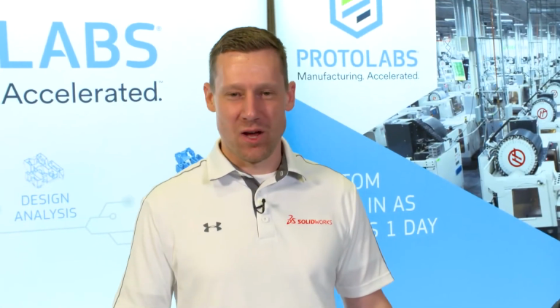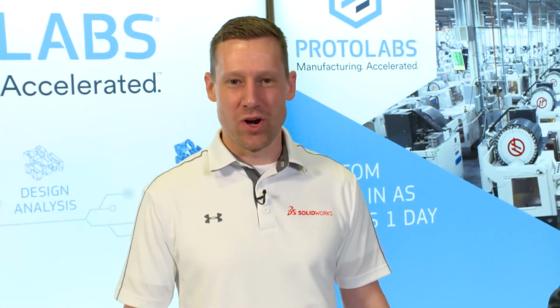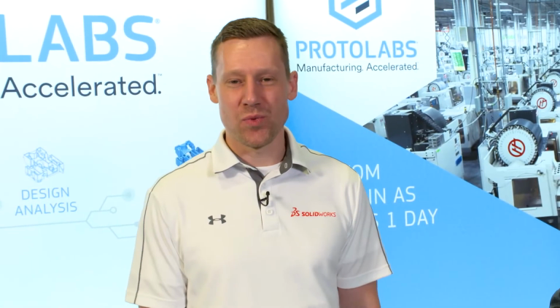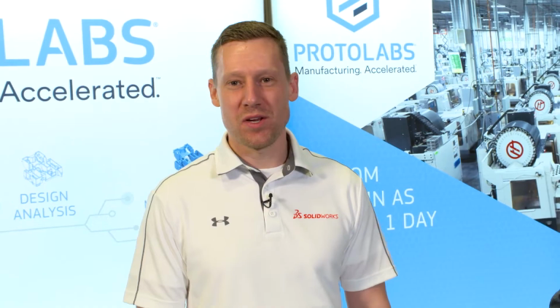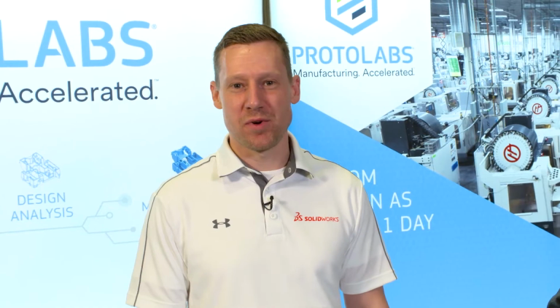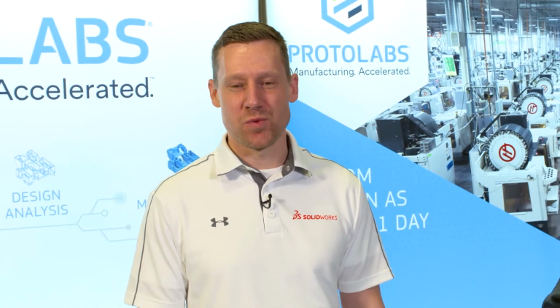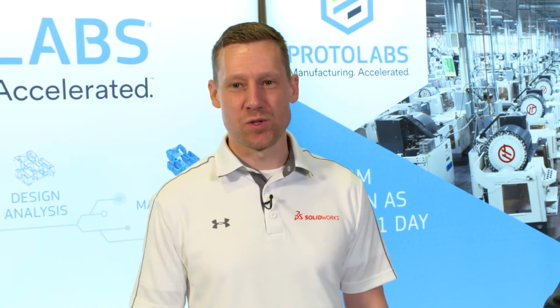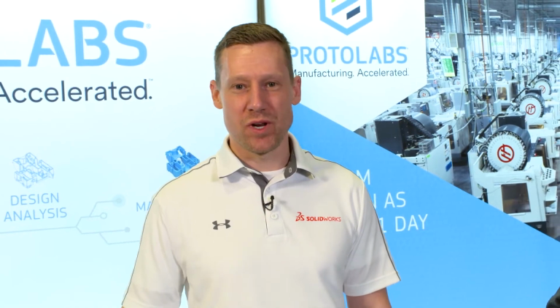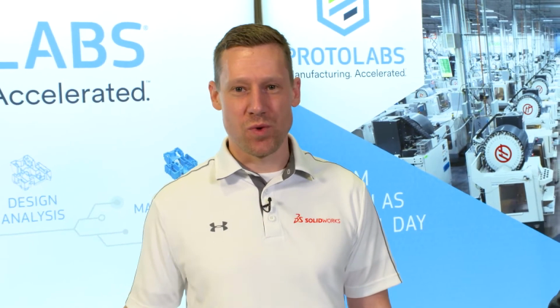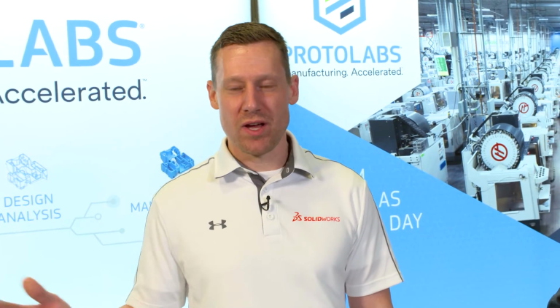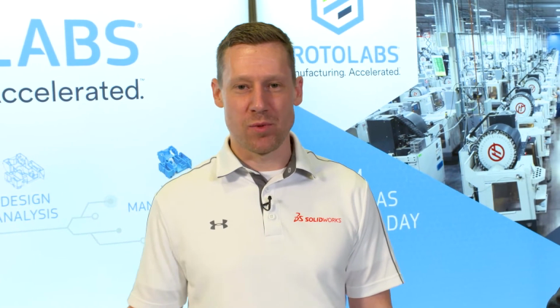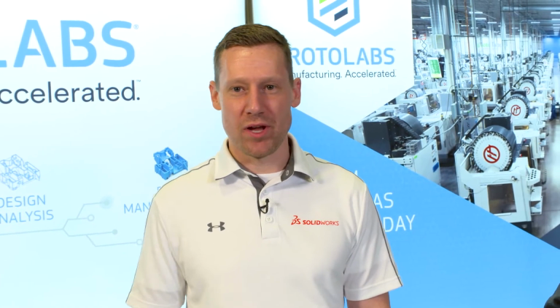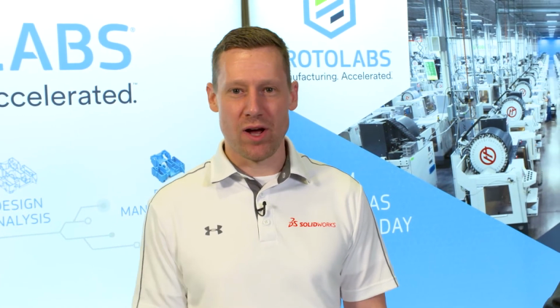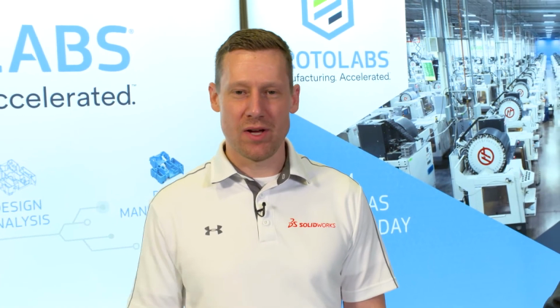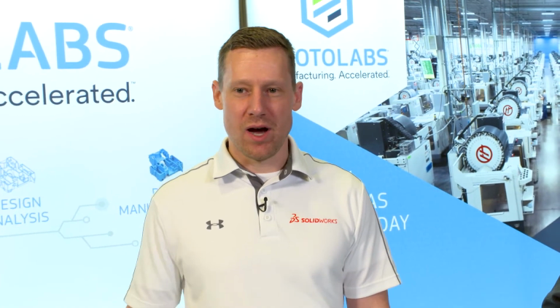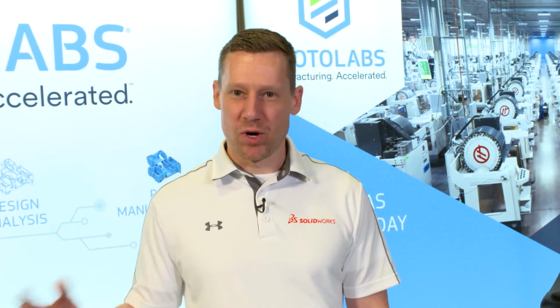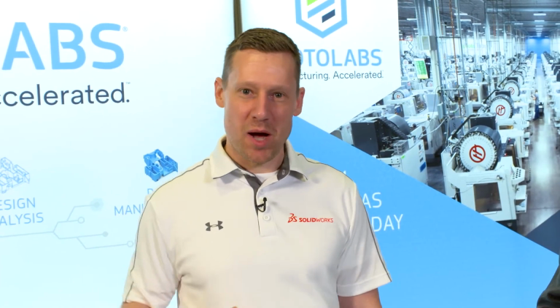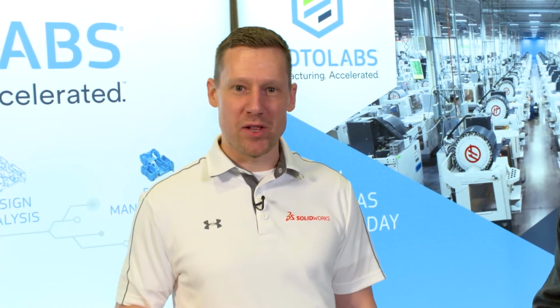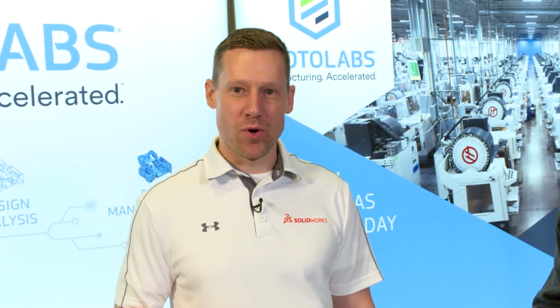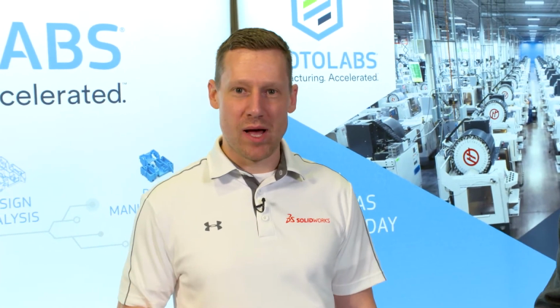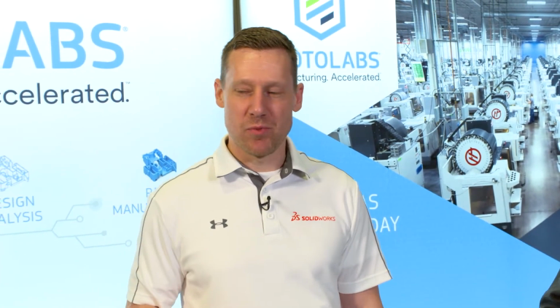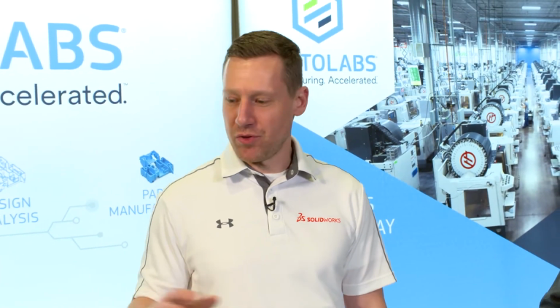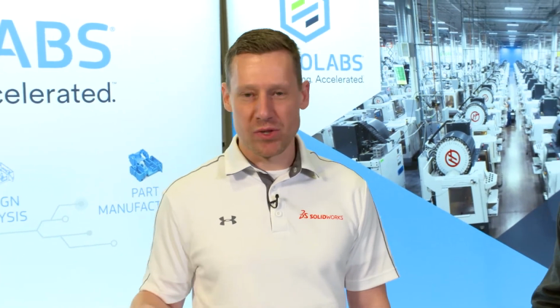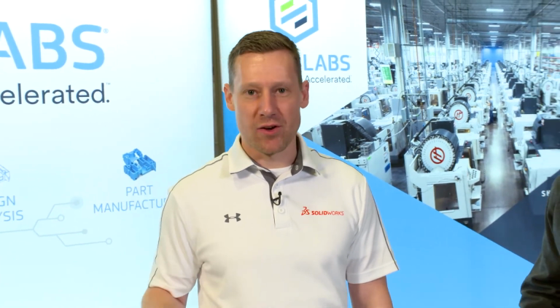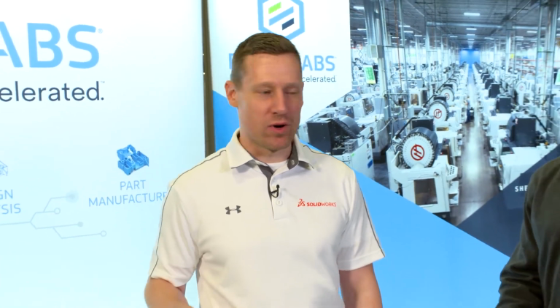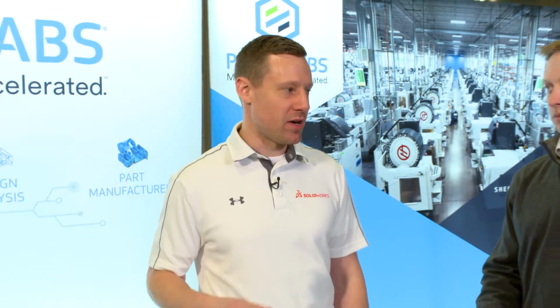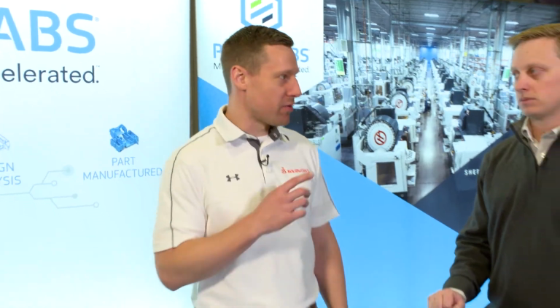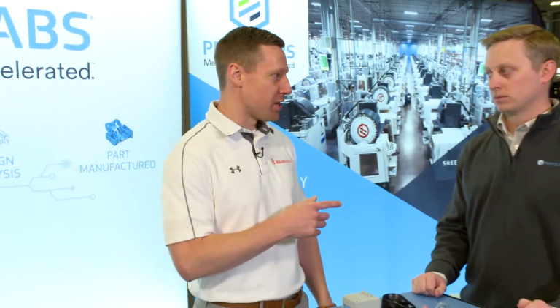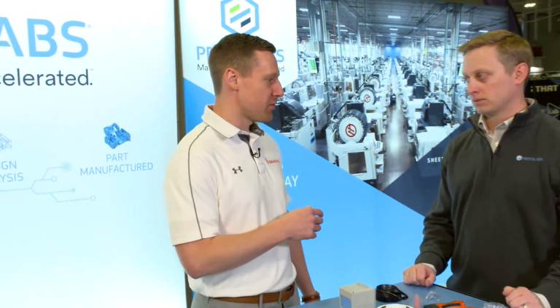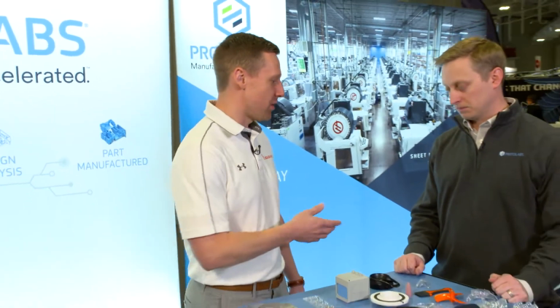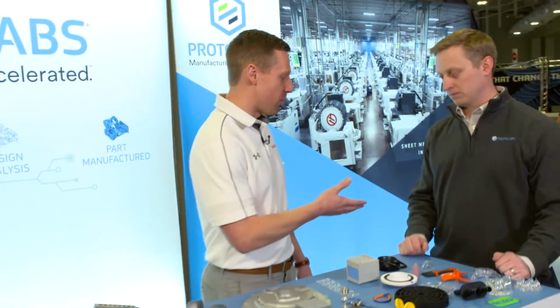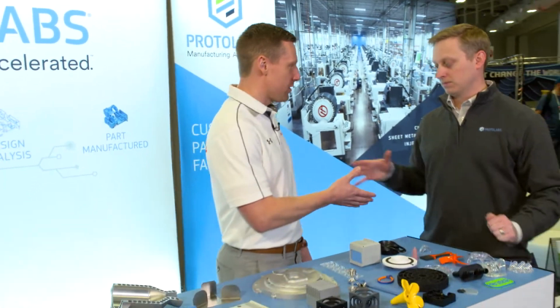We're here at 3DEXPERIENCE World 2020 at the Playground. I wanted to stop by the ProtoLabs booth to see what they had going on here. I've got a guest here today, Brandon.